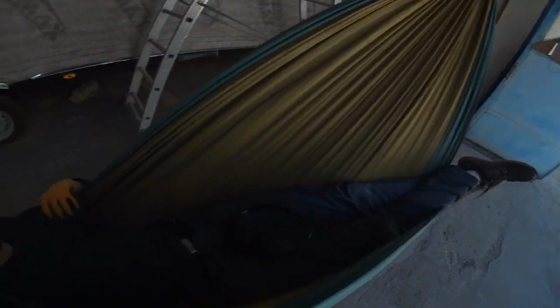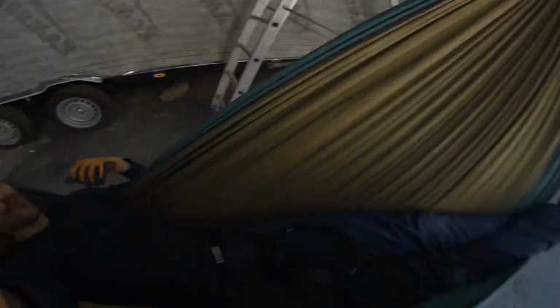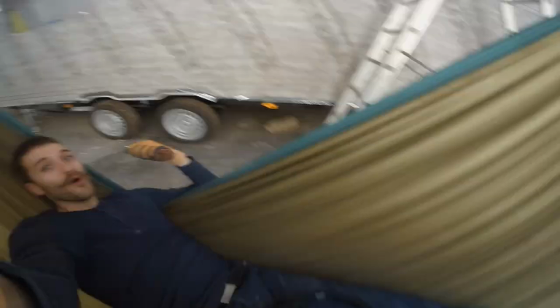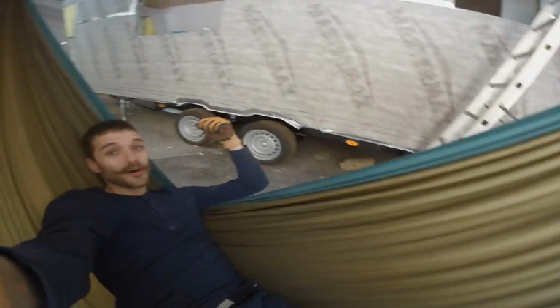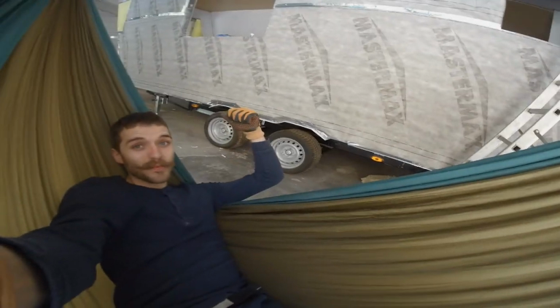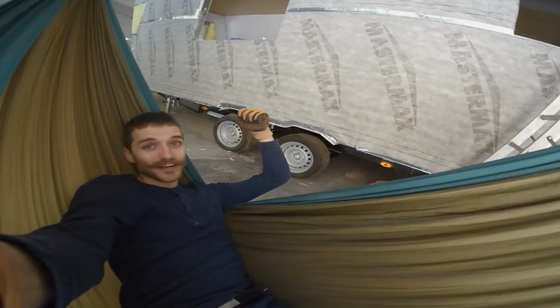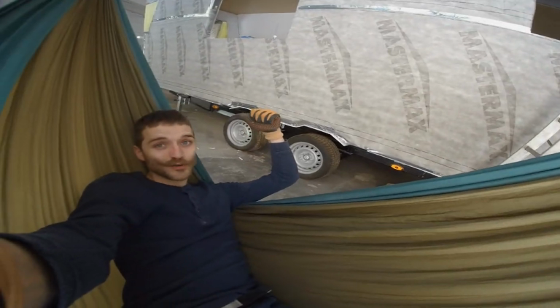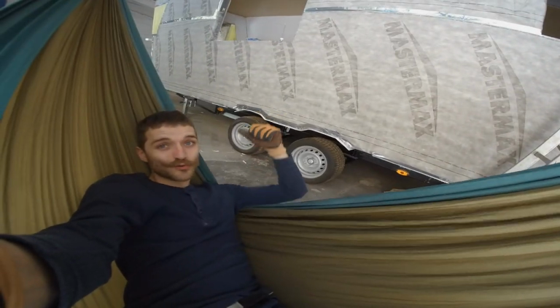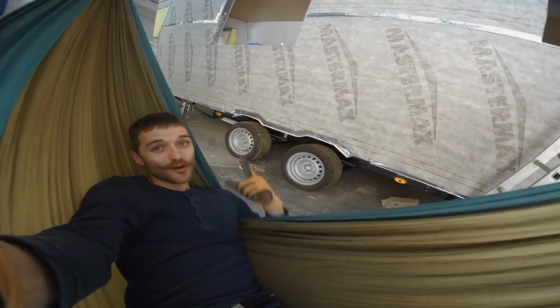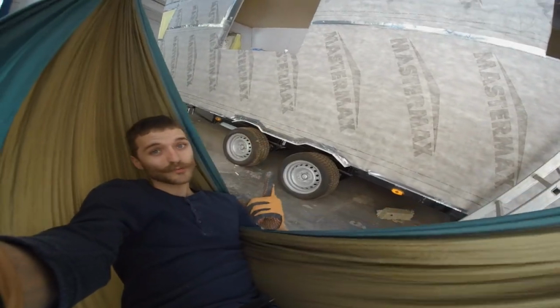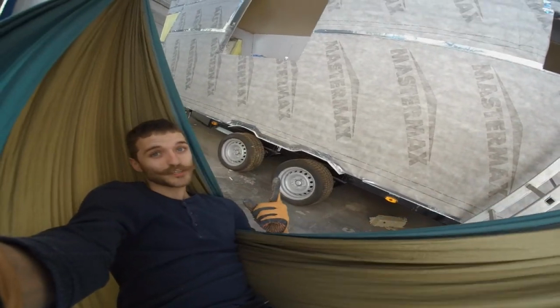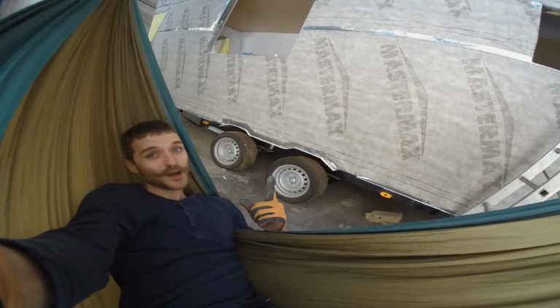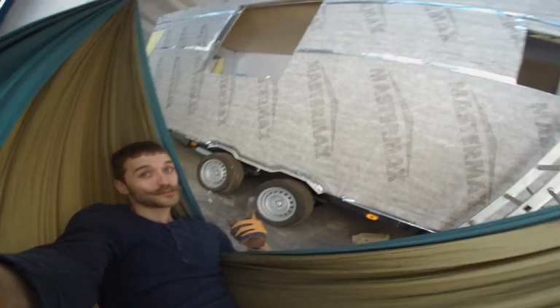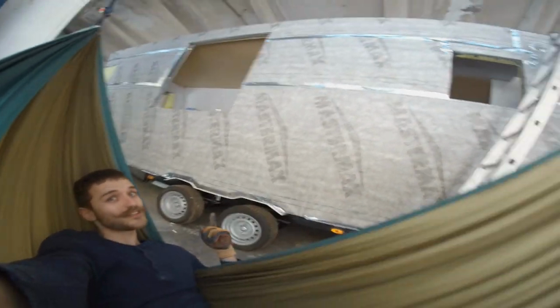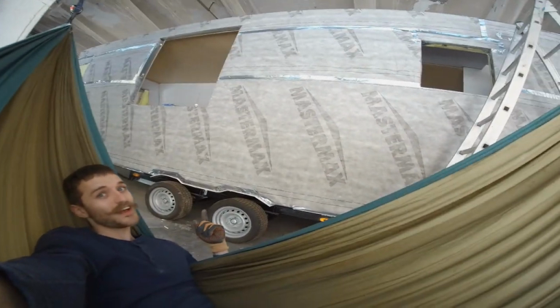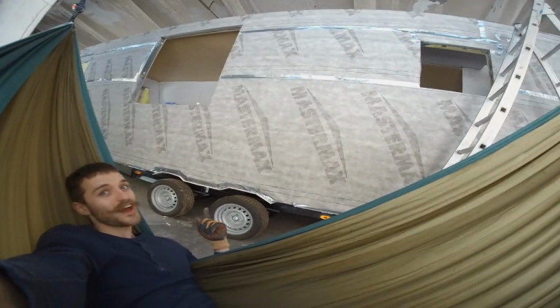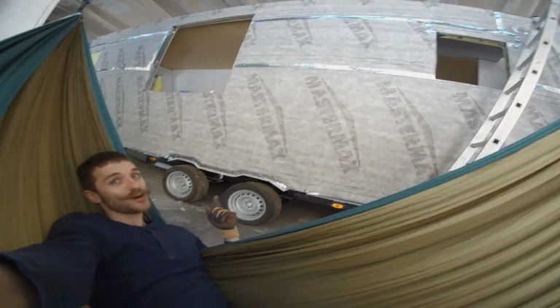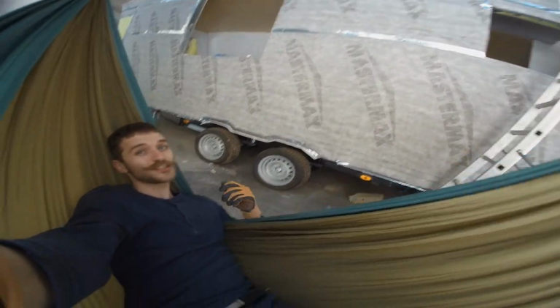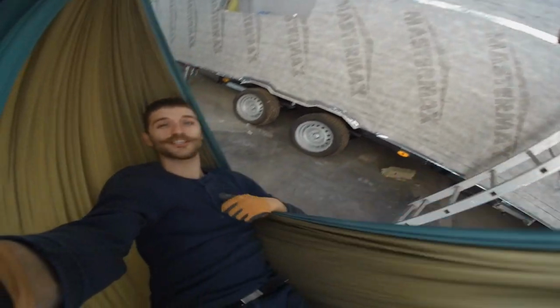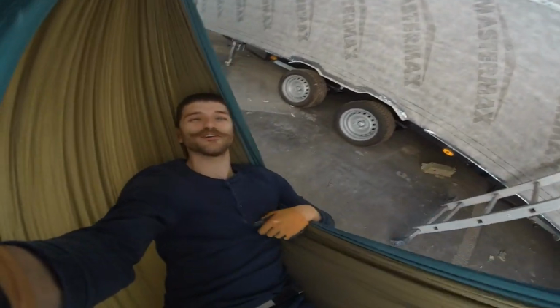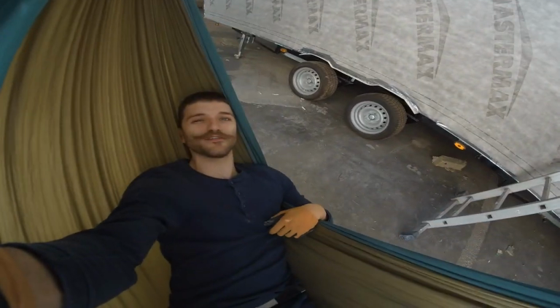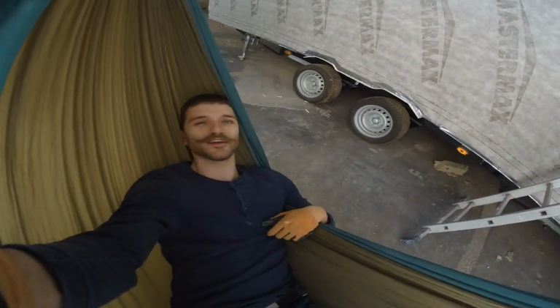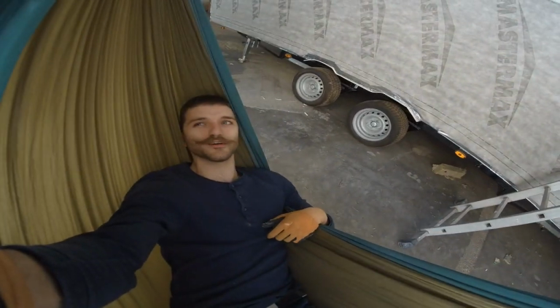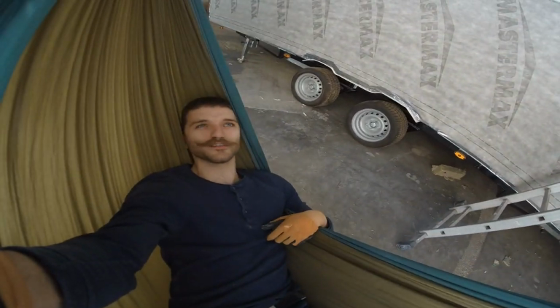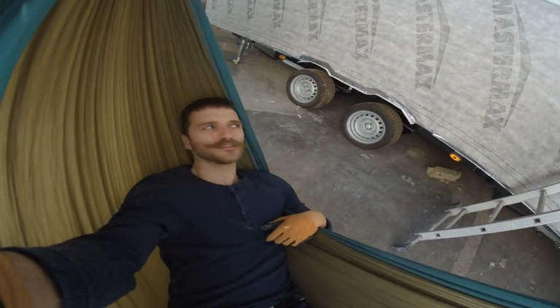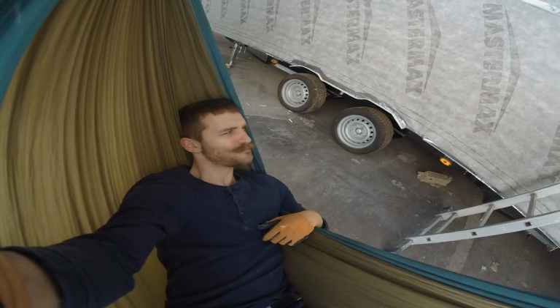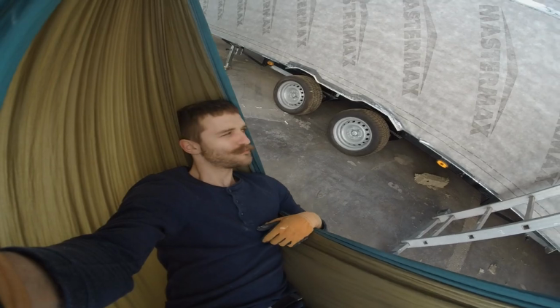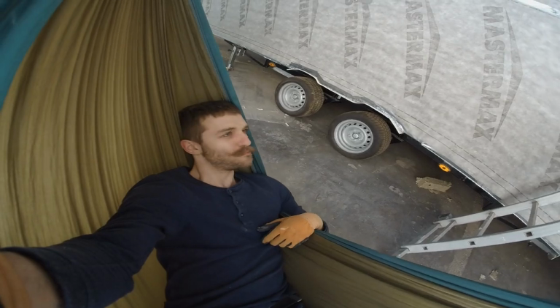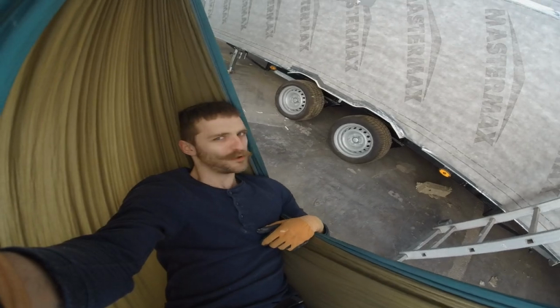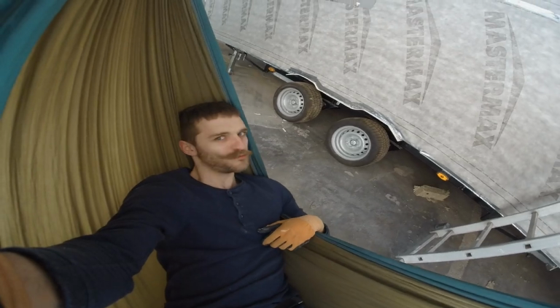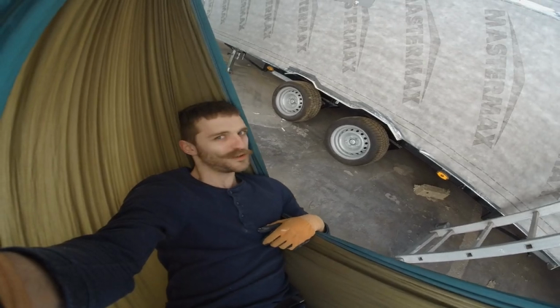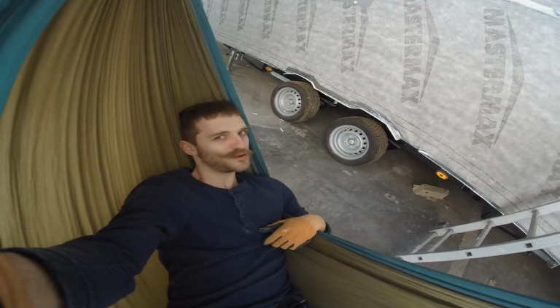Welcome back to Rob's Jobs tiny house build videos.